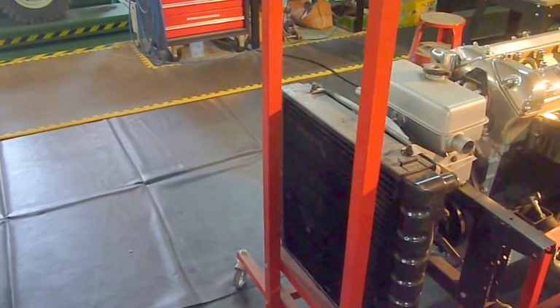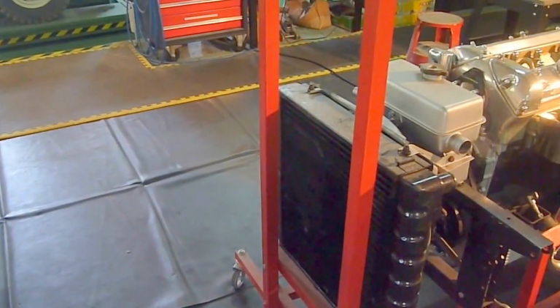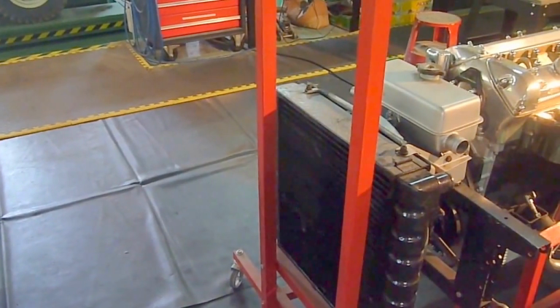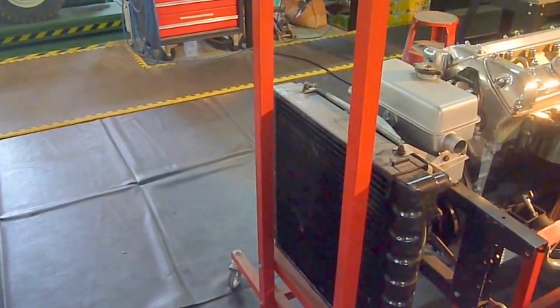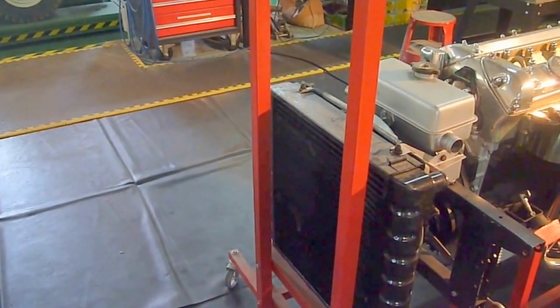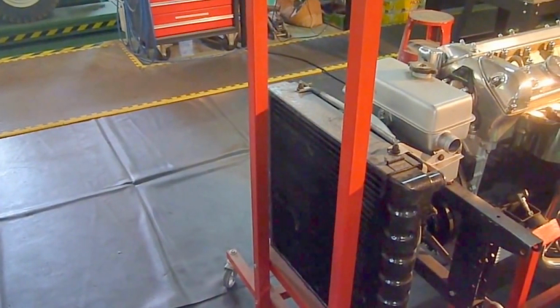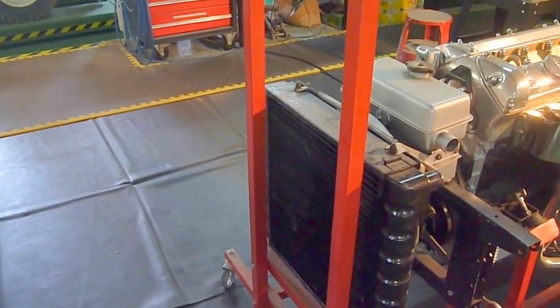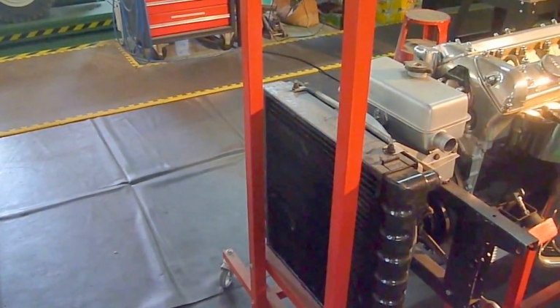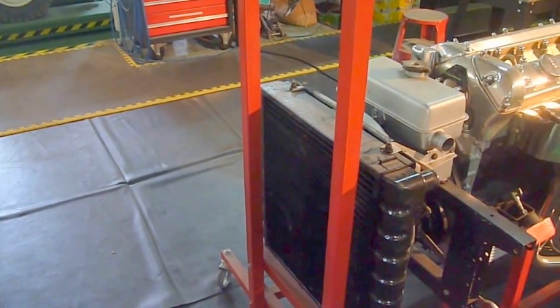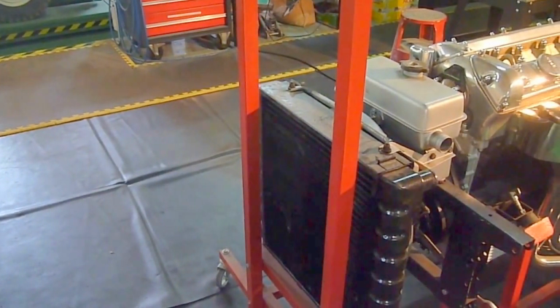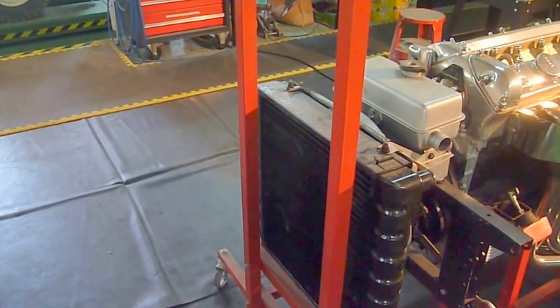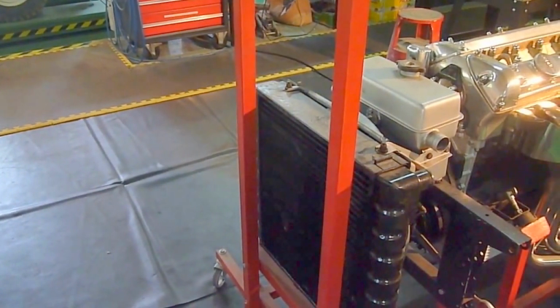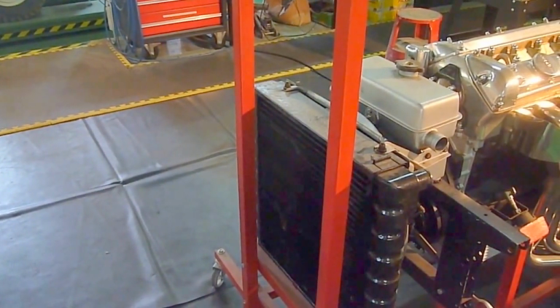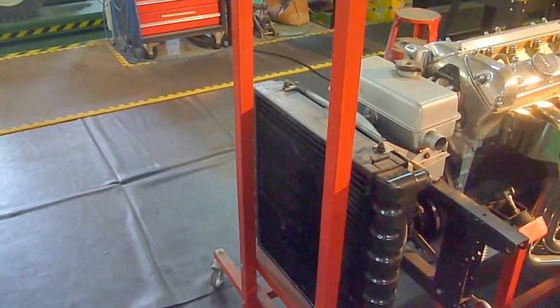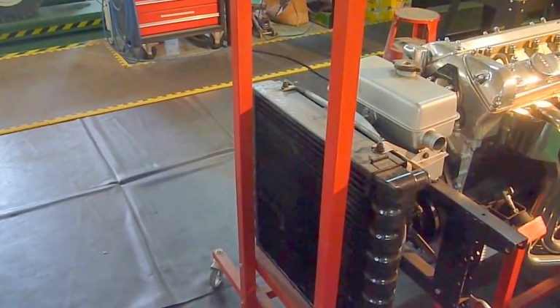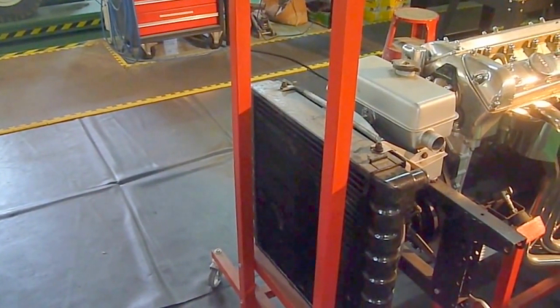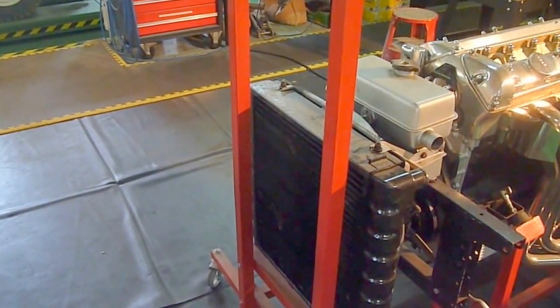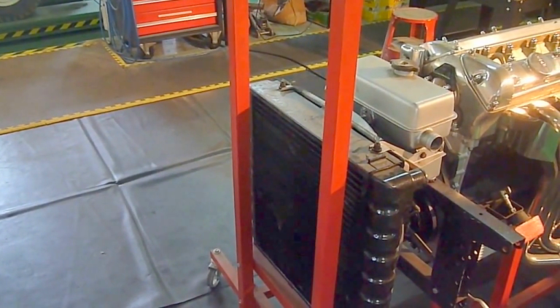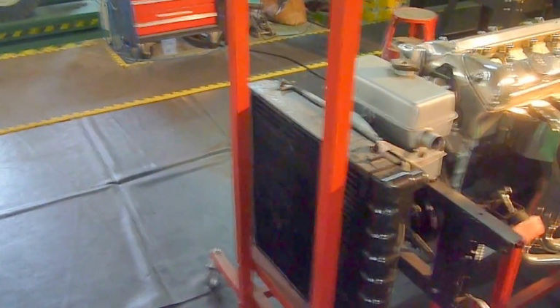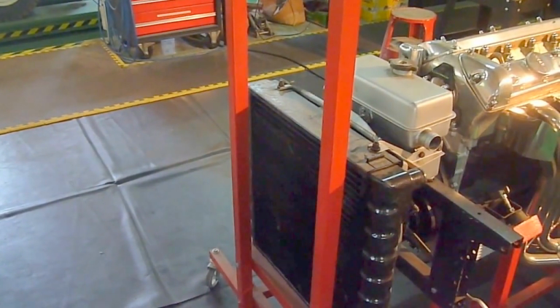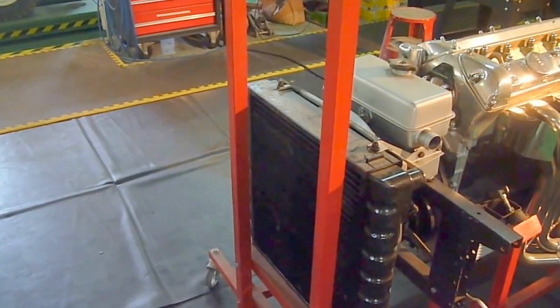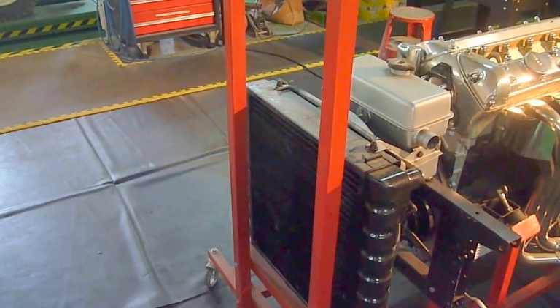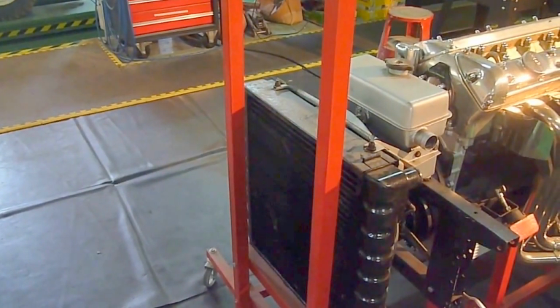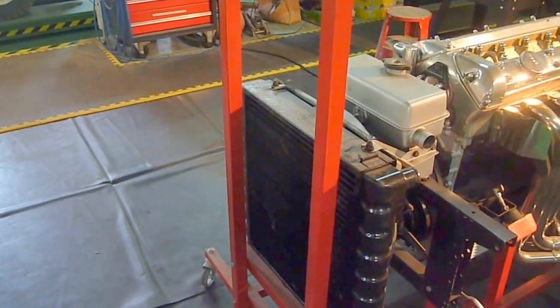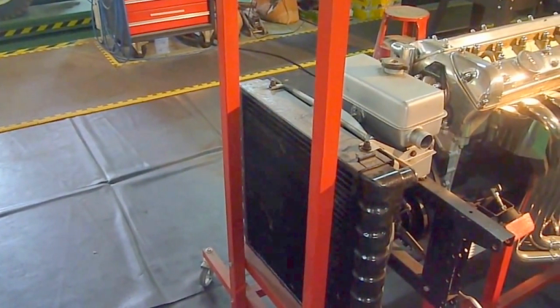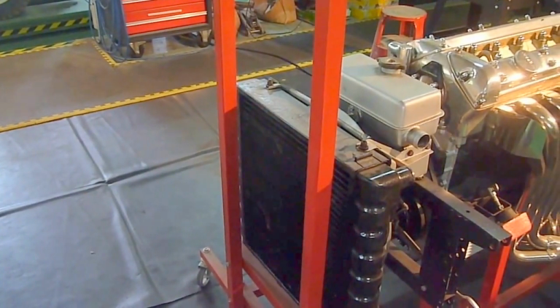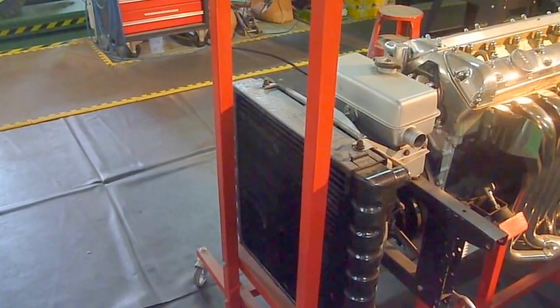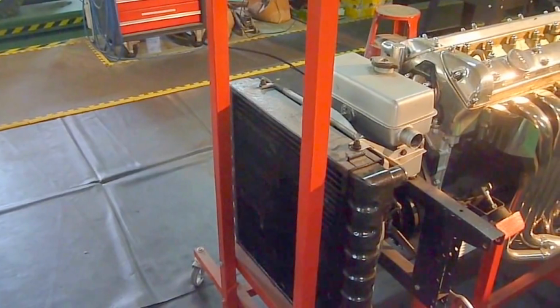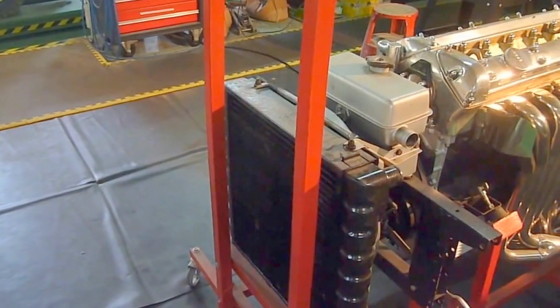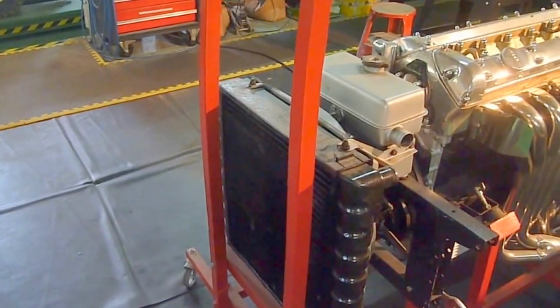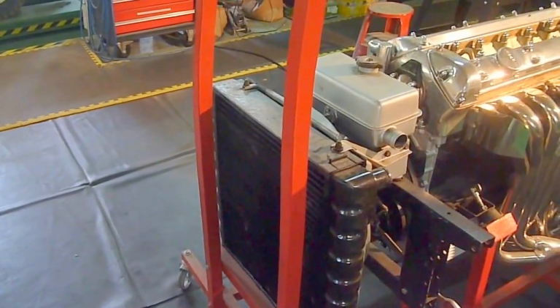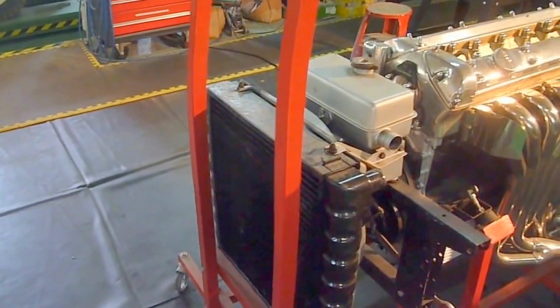Hello again to all the E-Type Jaguar enthusiasts or E-Type Club members.